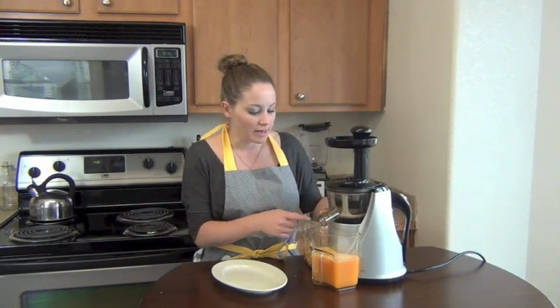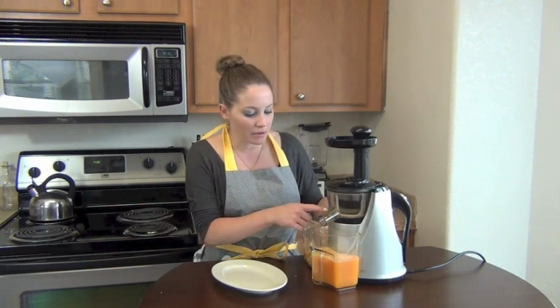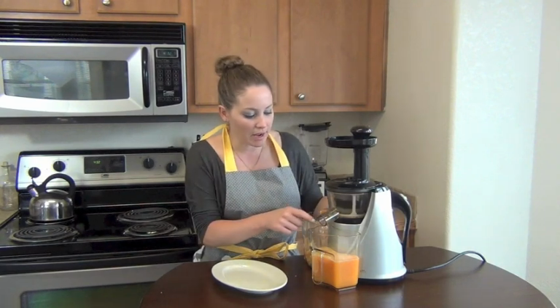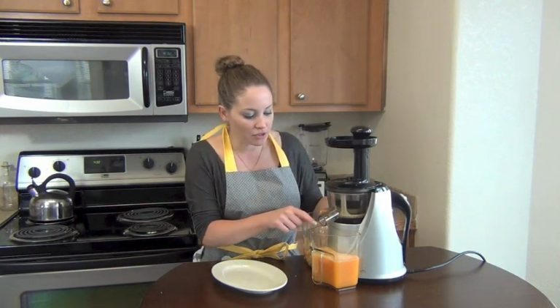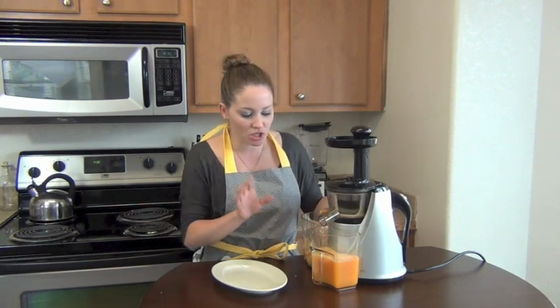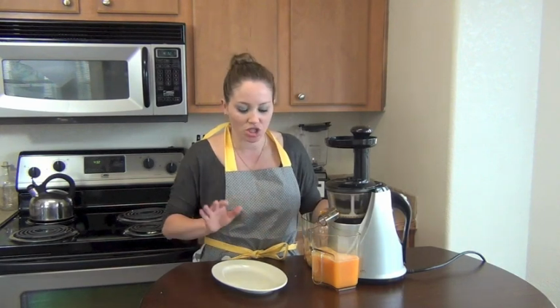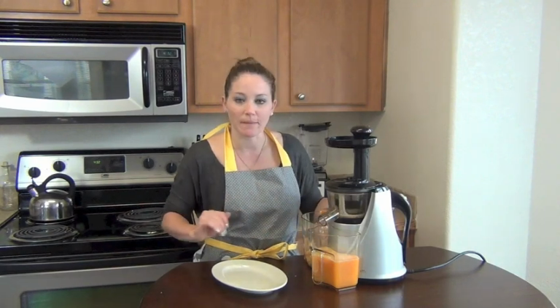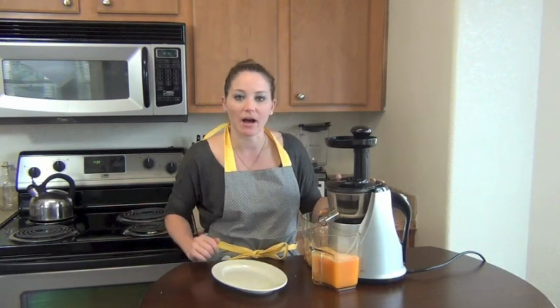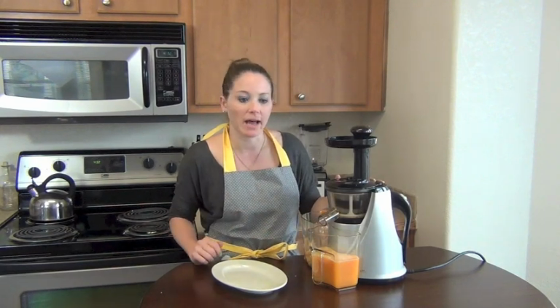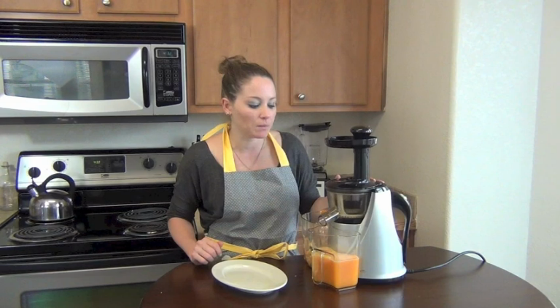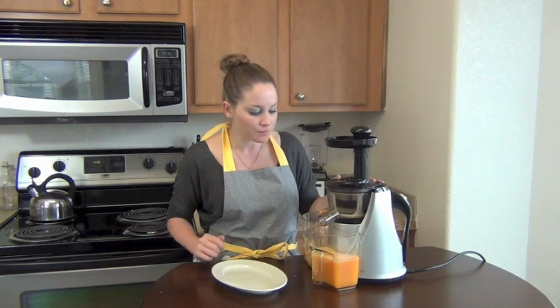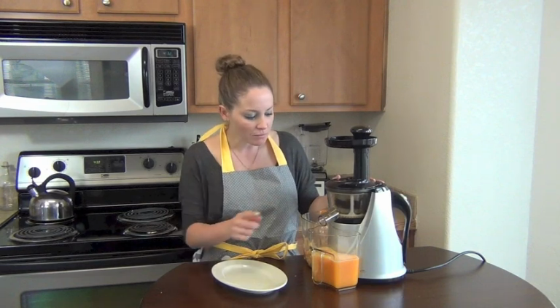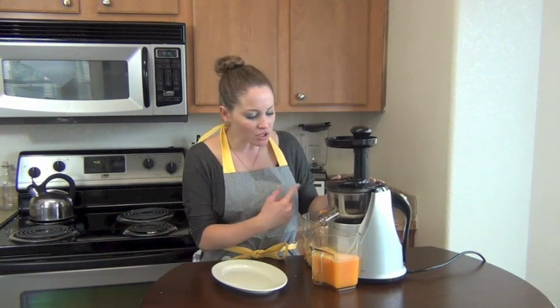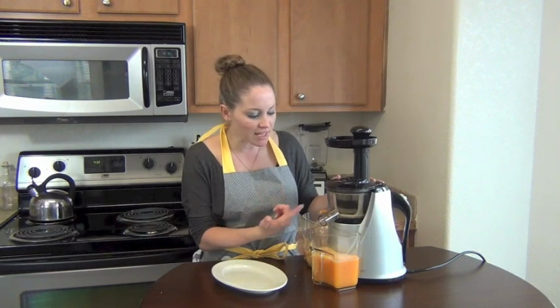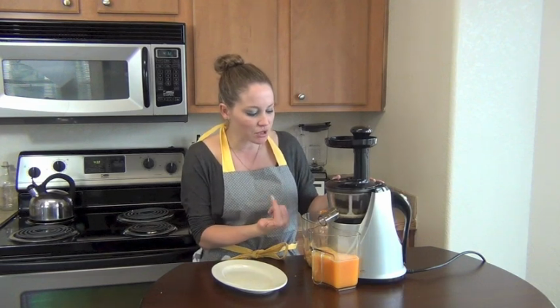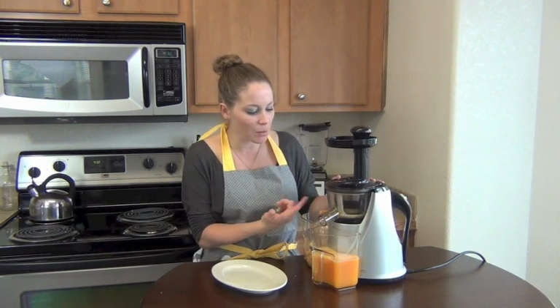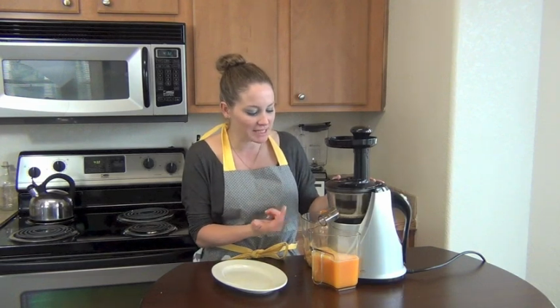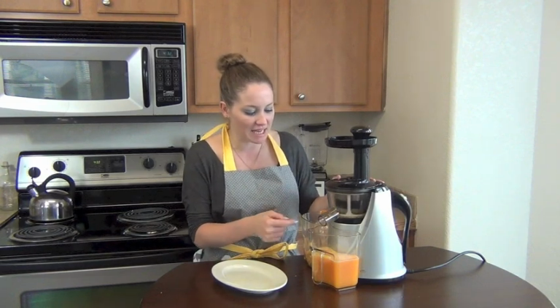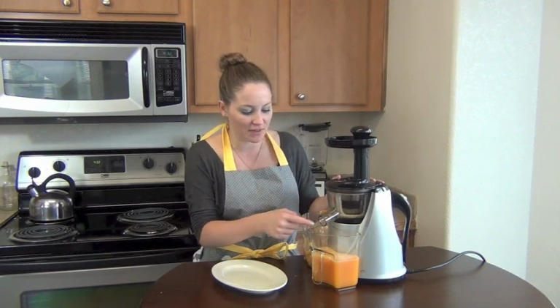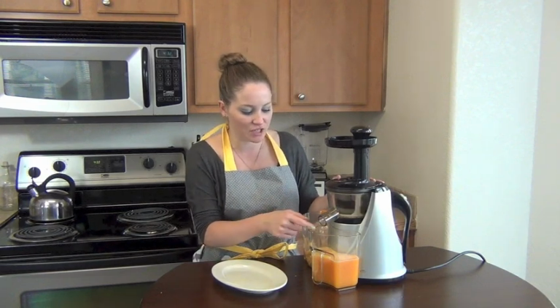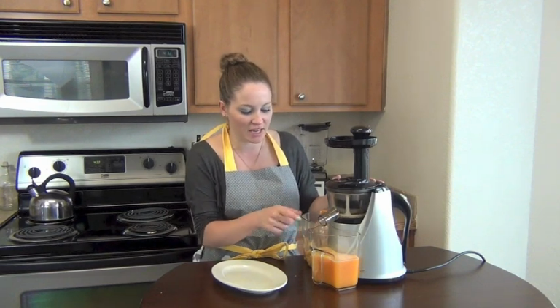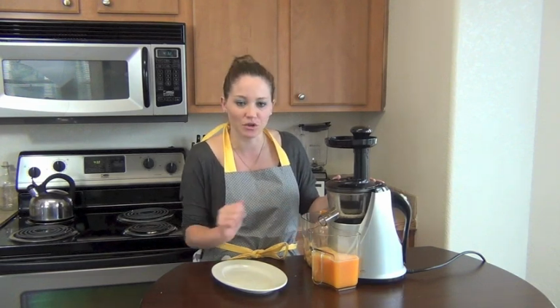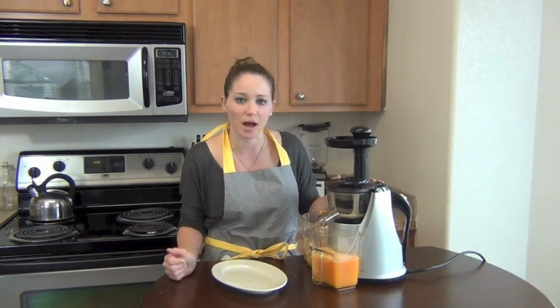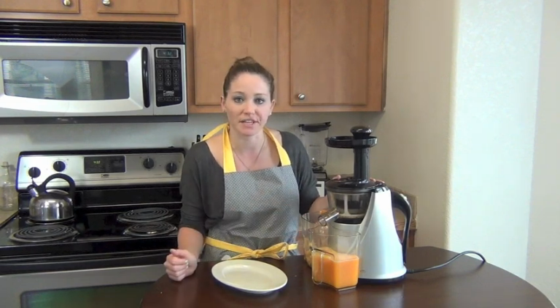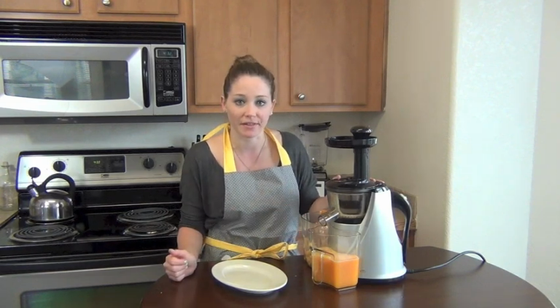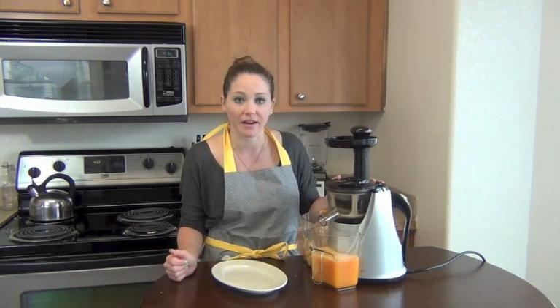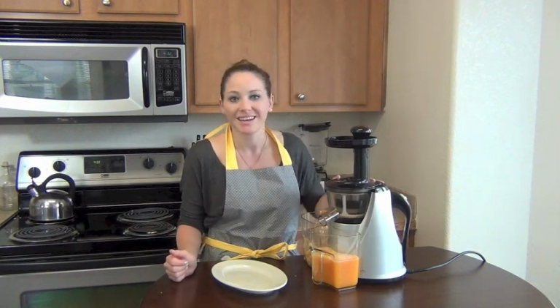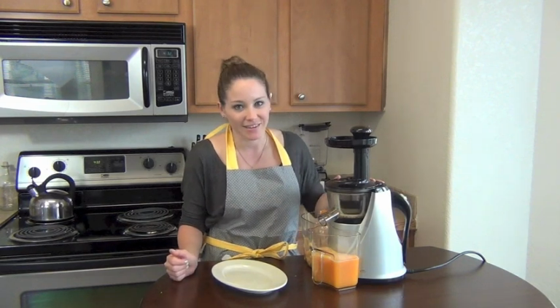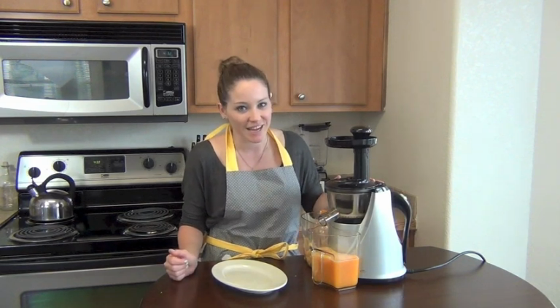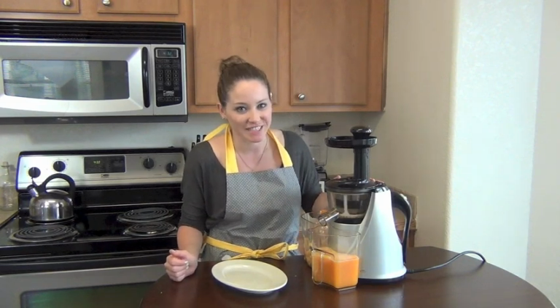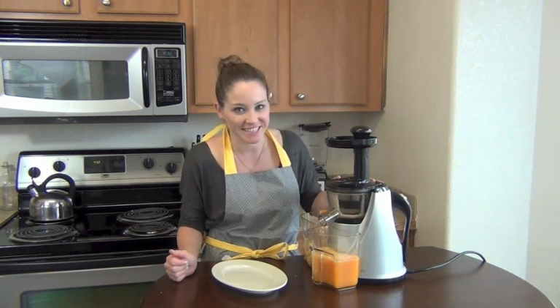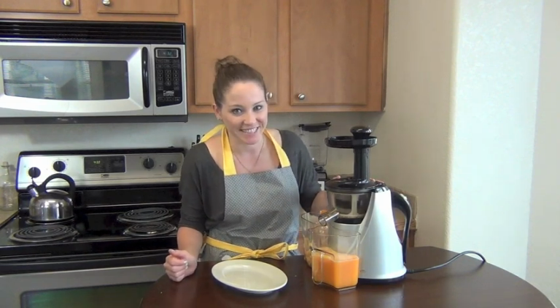The juice is slowing down — just dripping out now. That's when you know it's done: when you're just getting a few drops here and there. Now it's time to taste it.